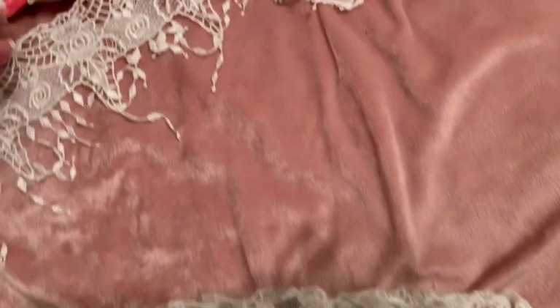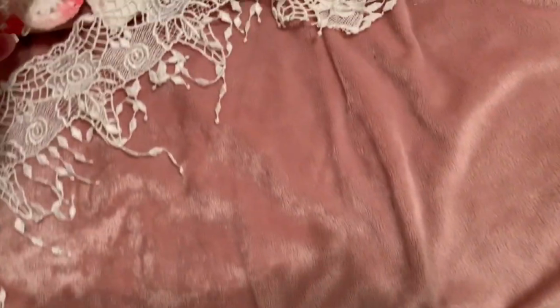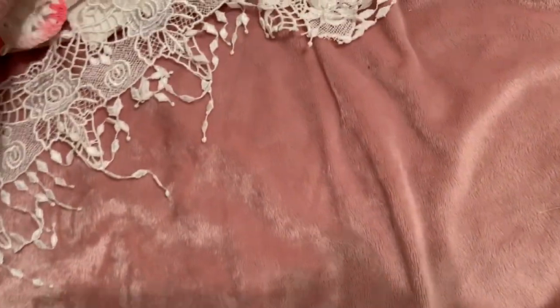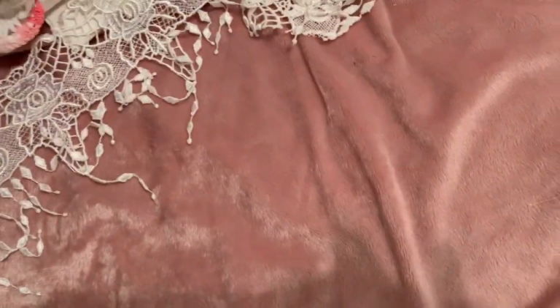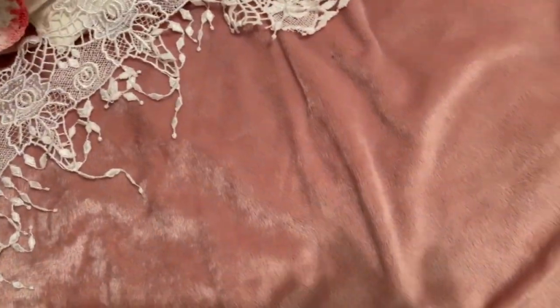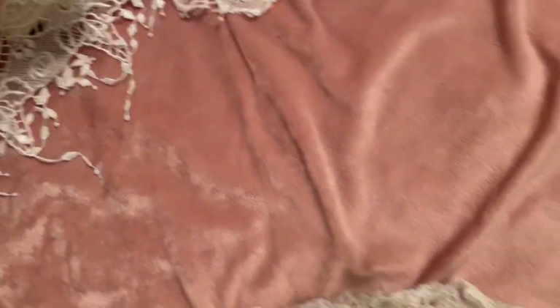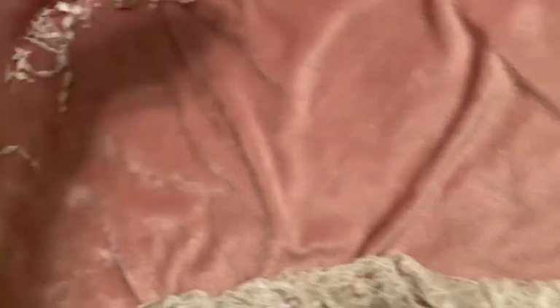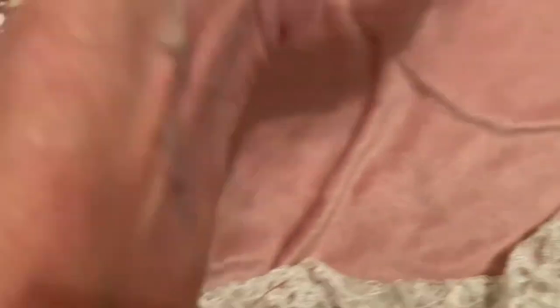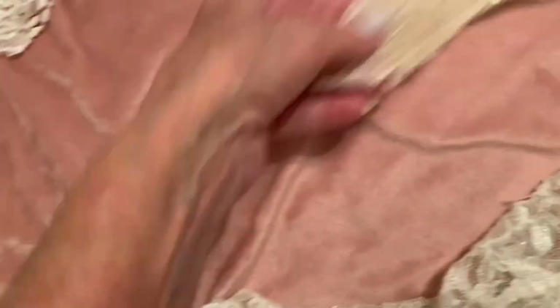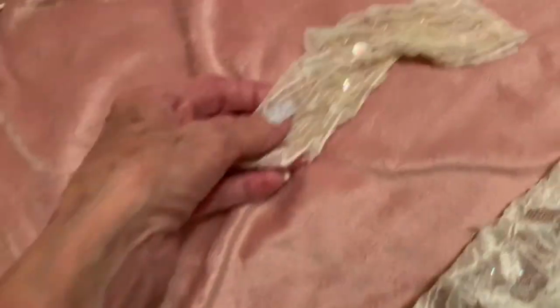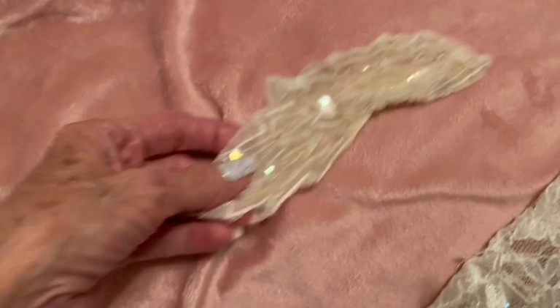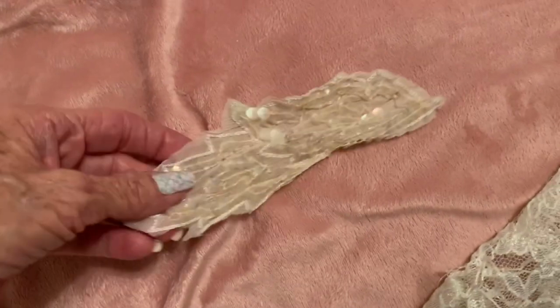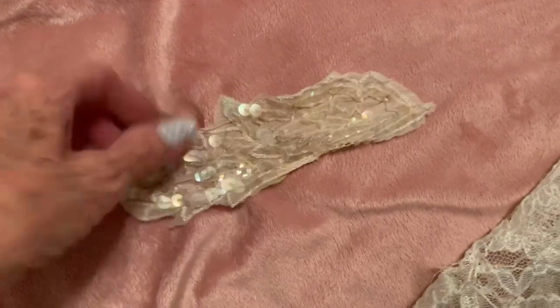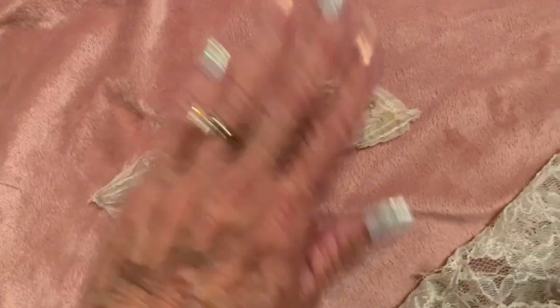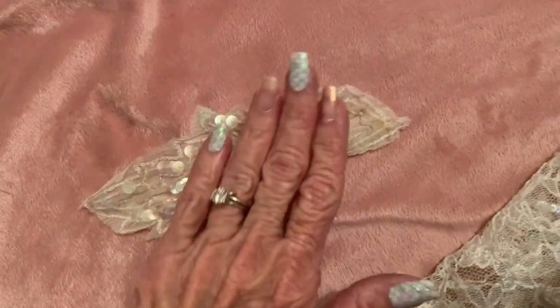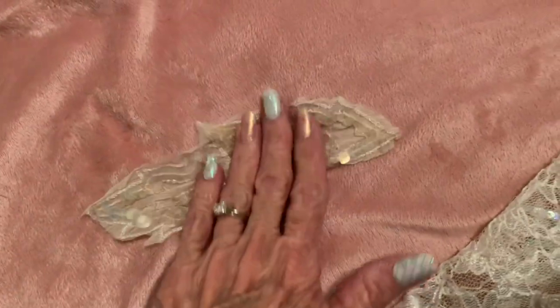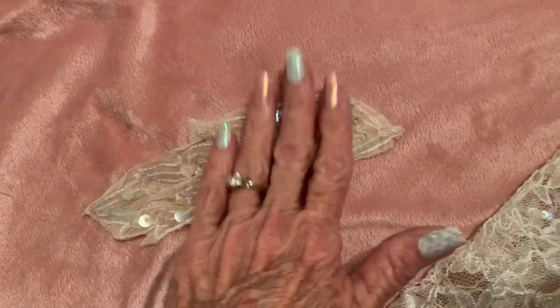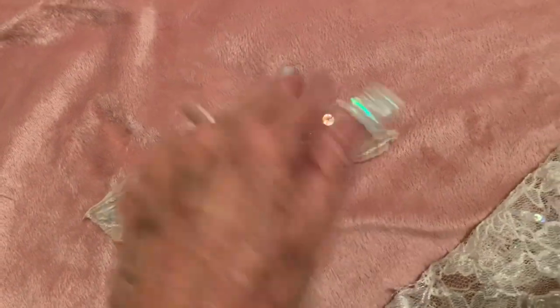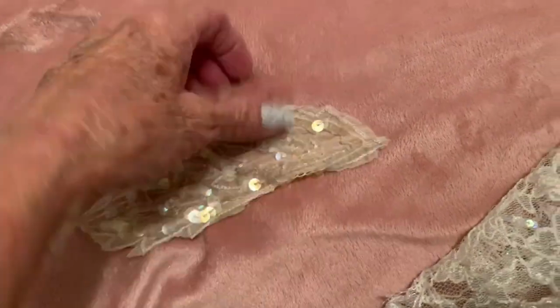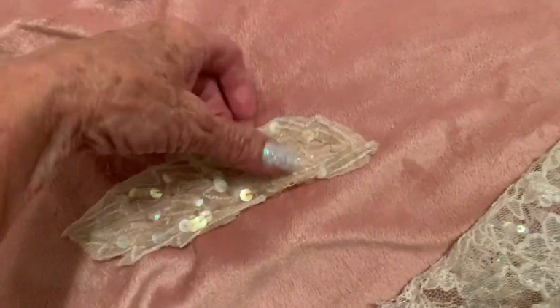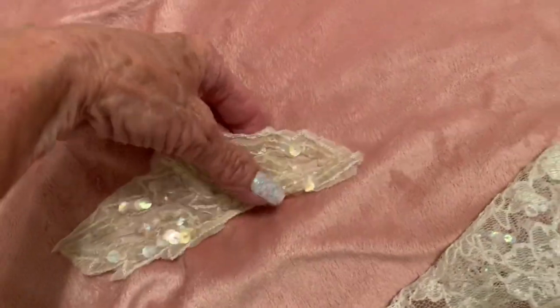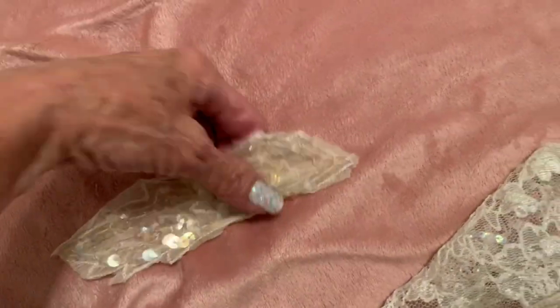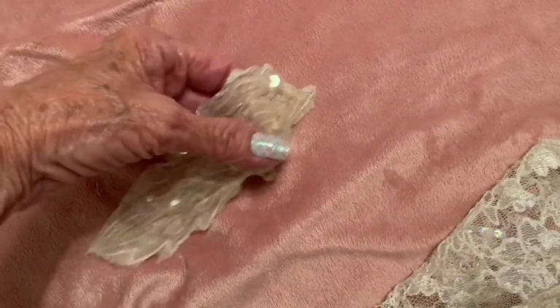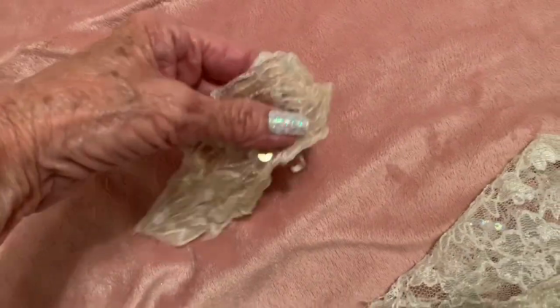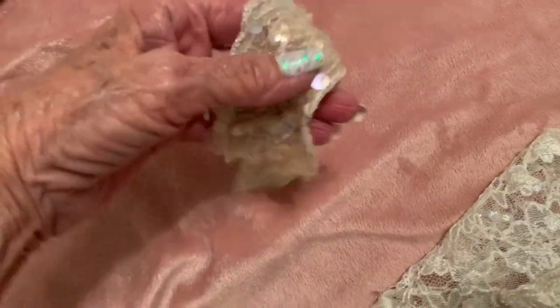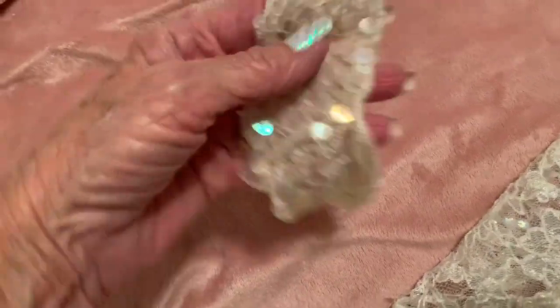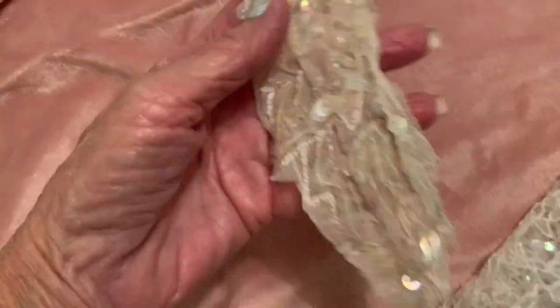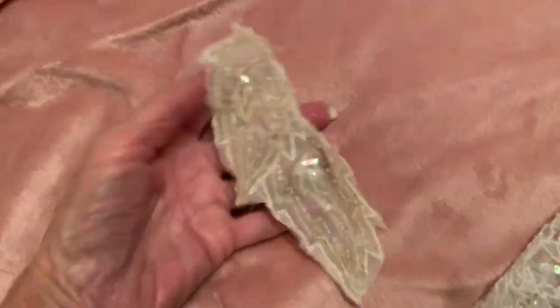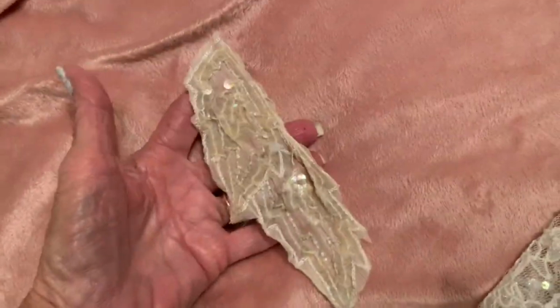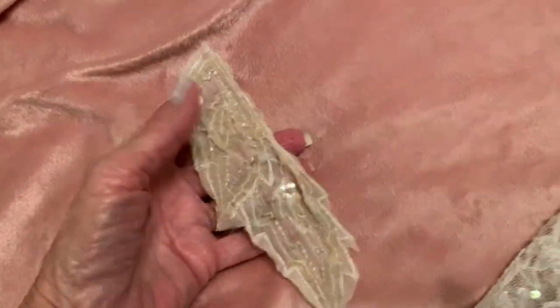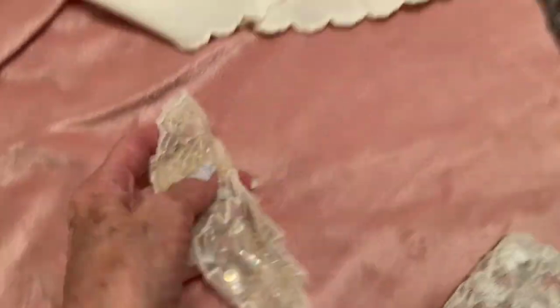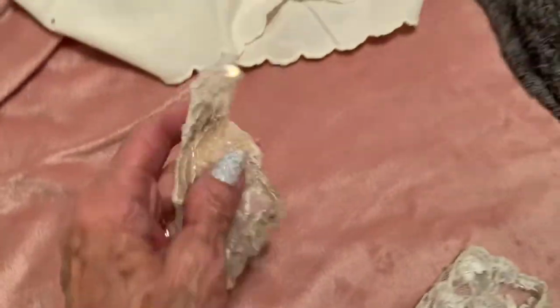Here is an angel wing. I don't think I have any more of these — this is the last one that I have.